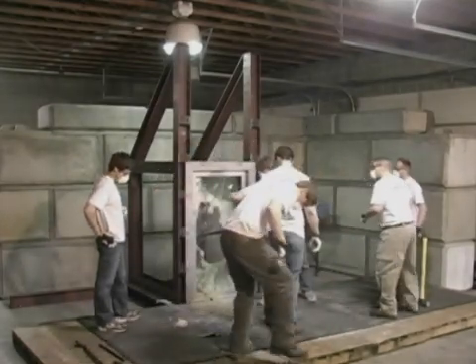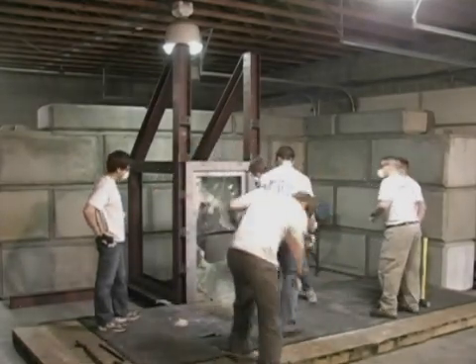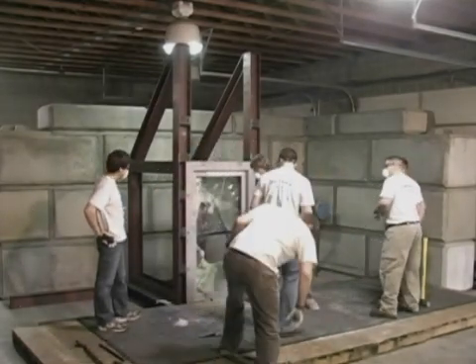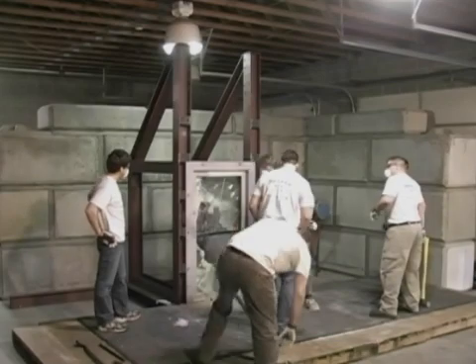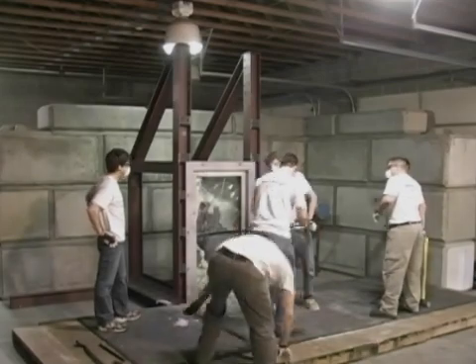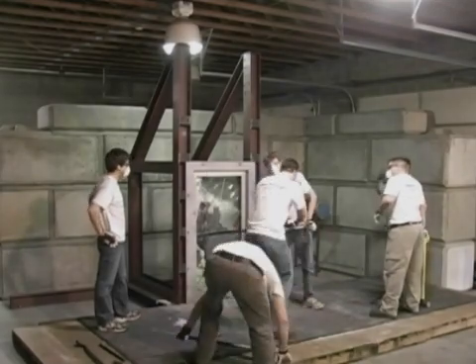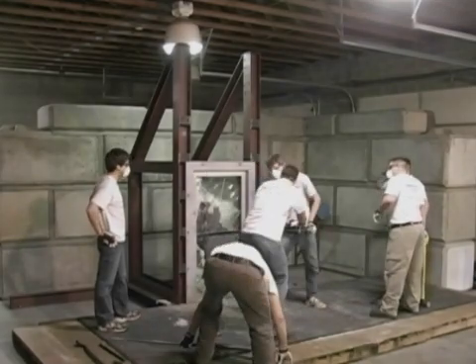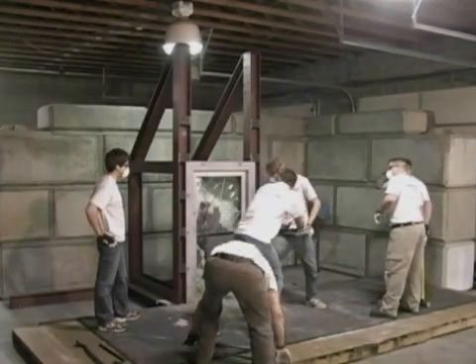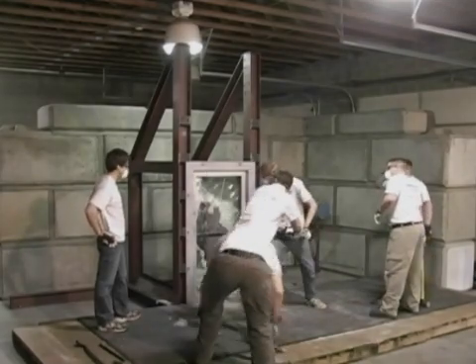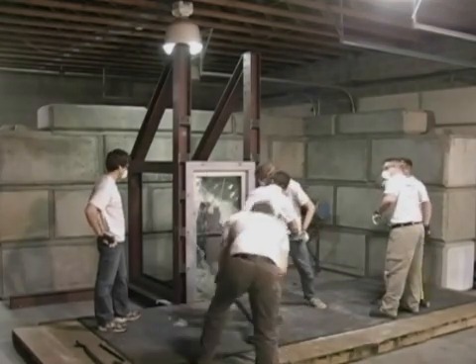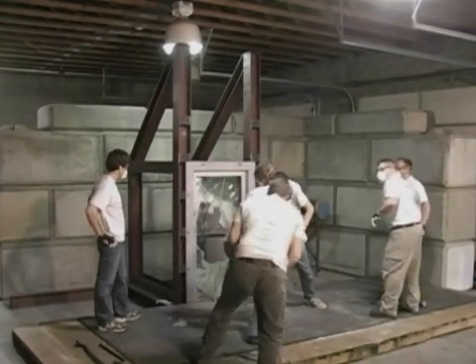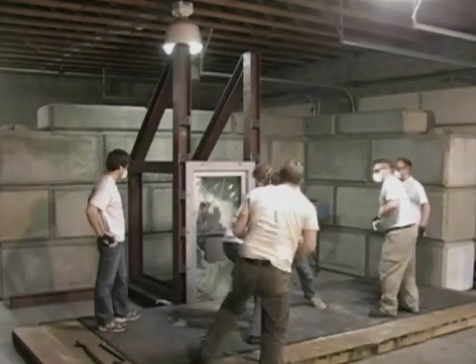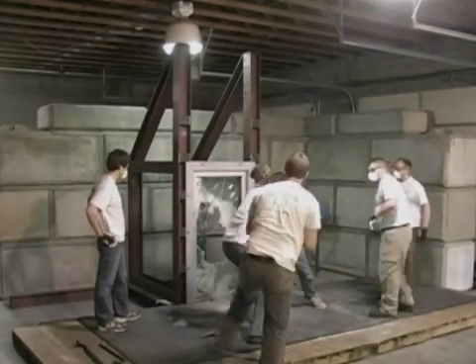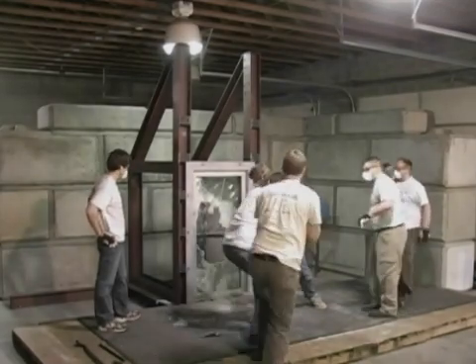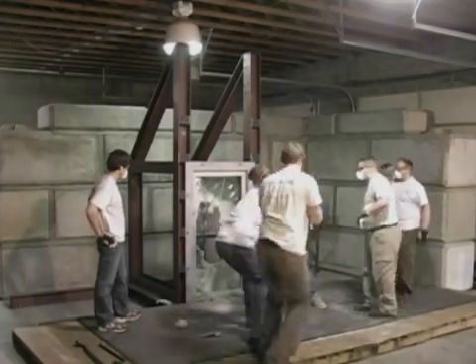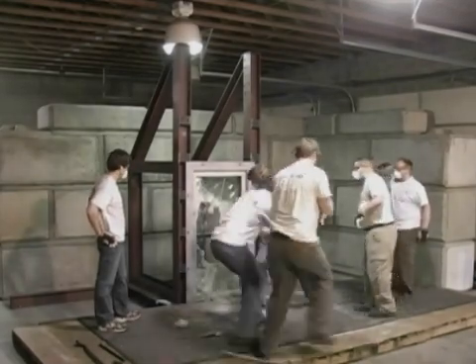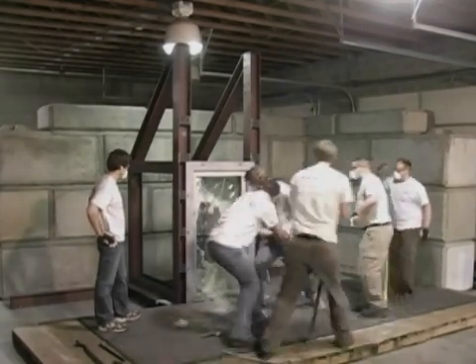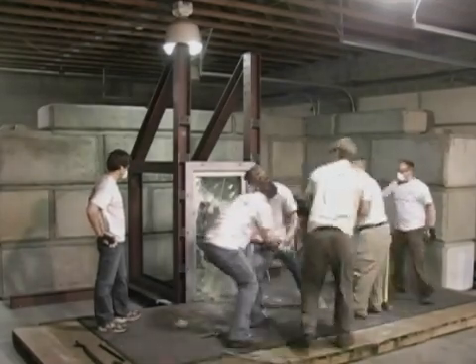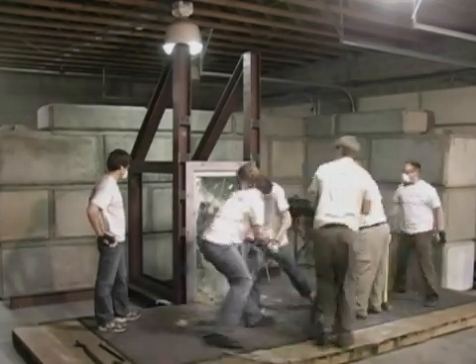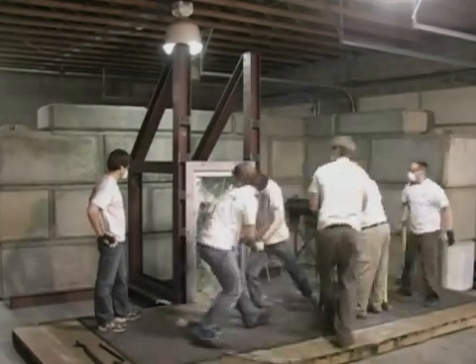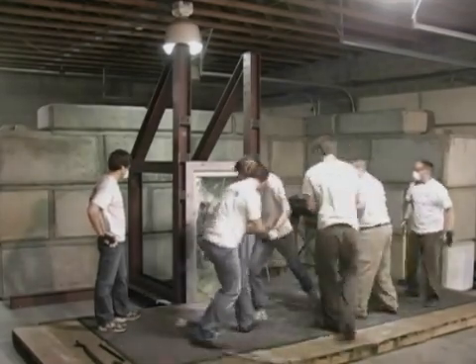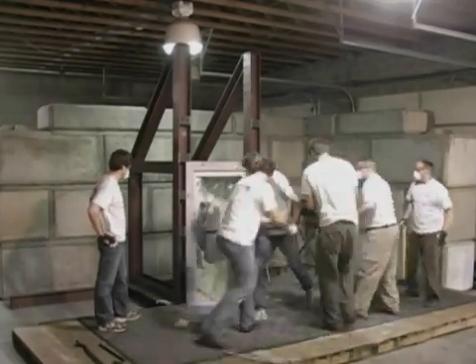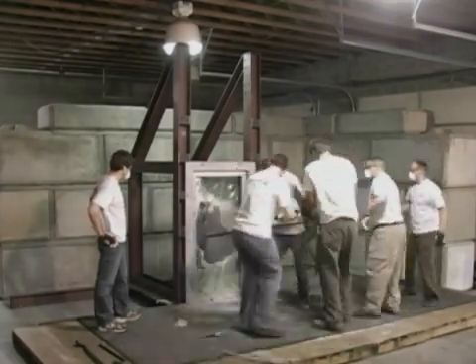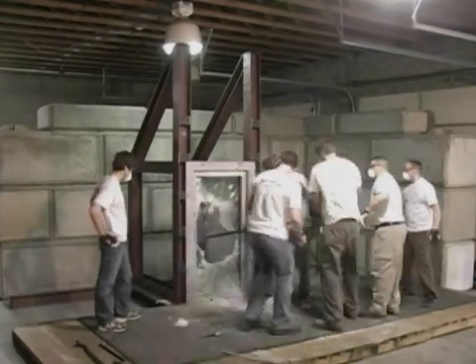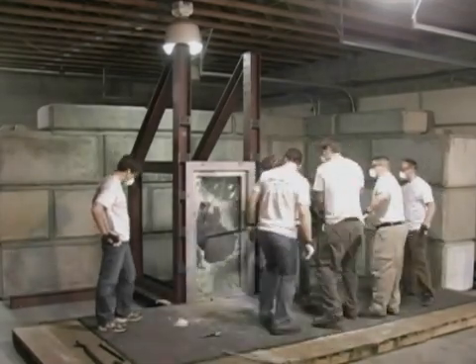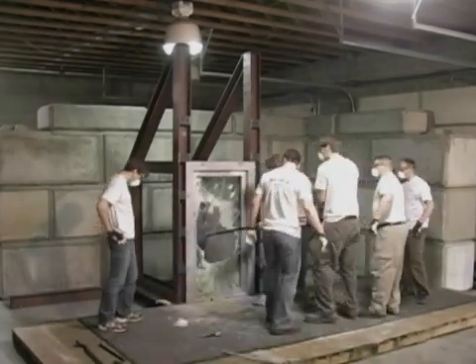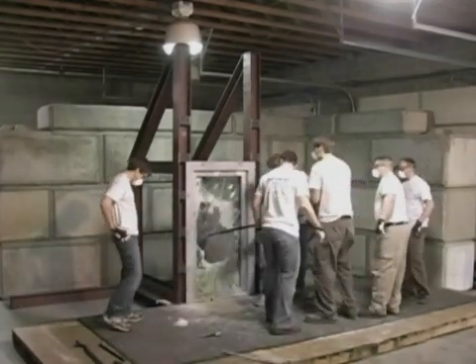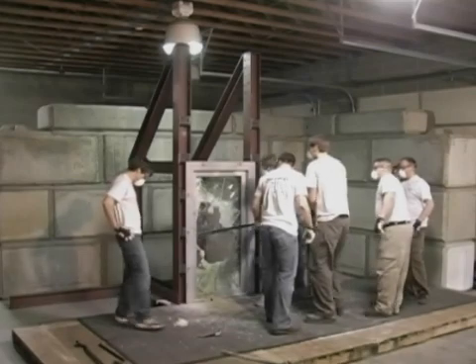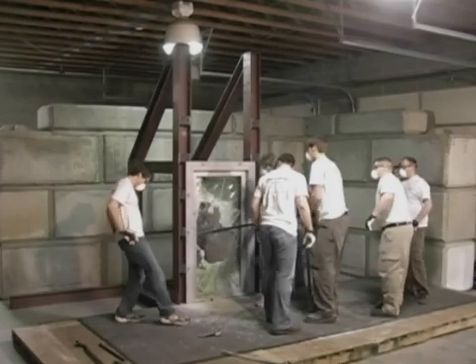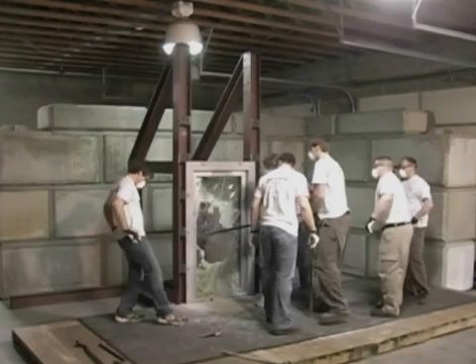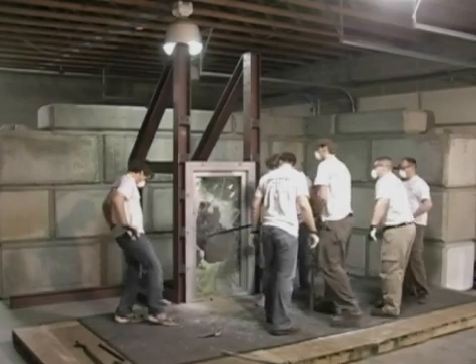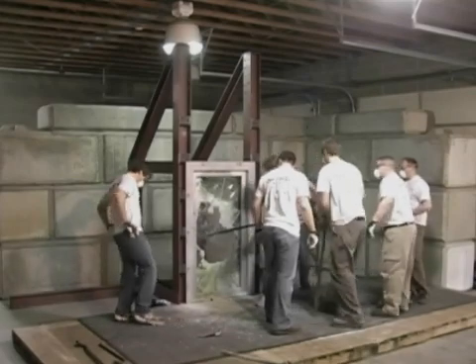These team members really put our doors and windows to the test, or maybe it's the other way around. This test lasted approximately one hour.